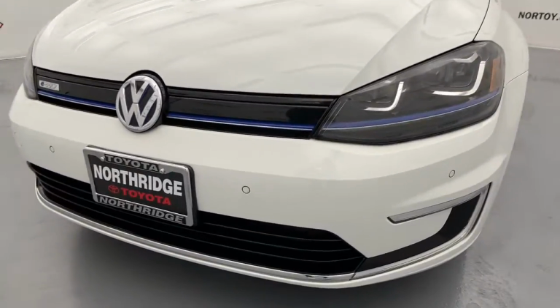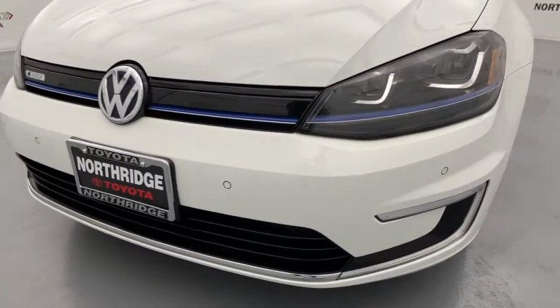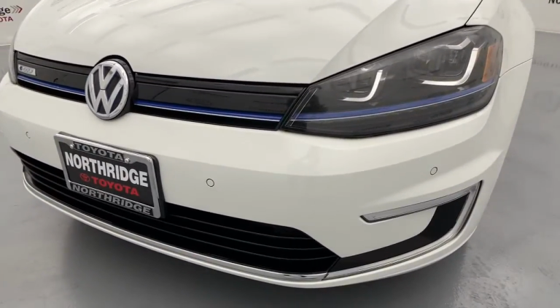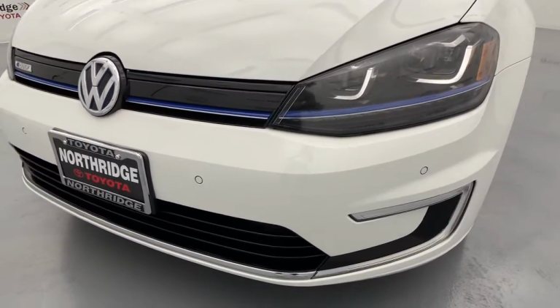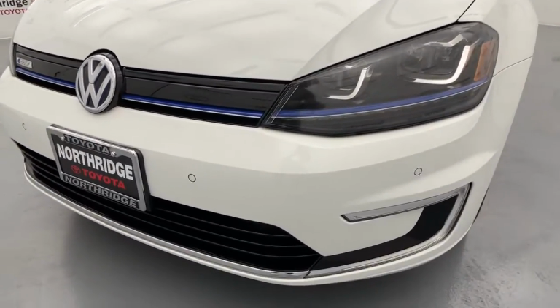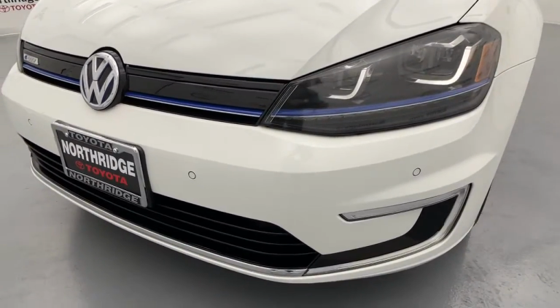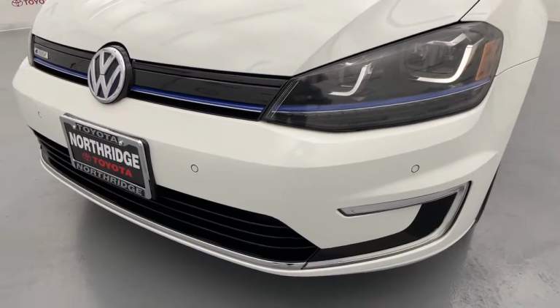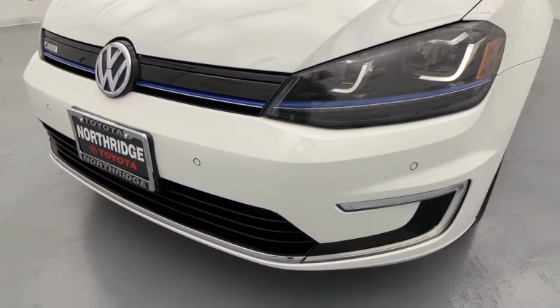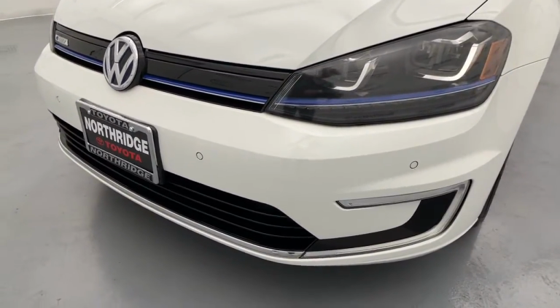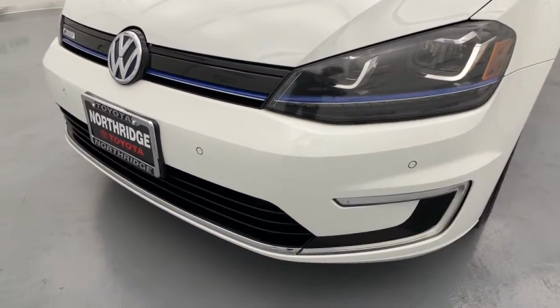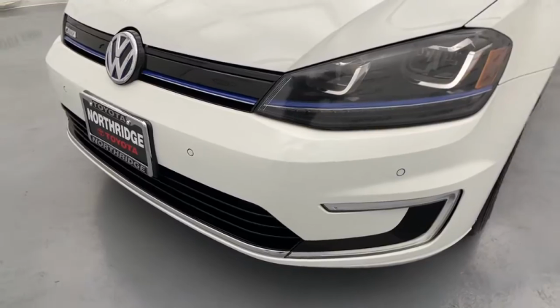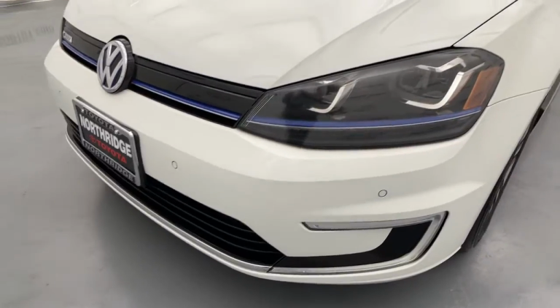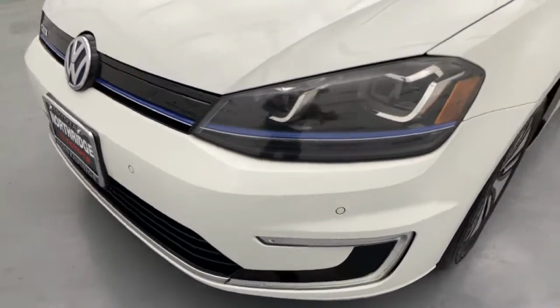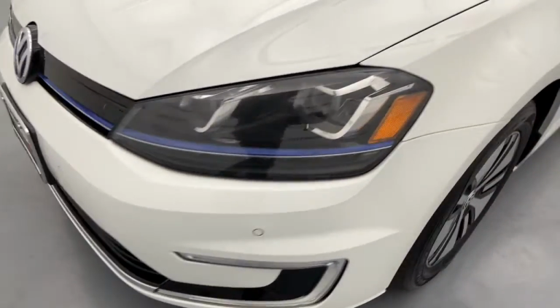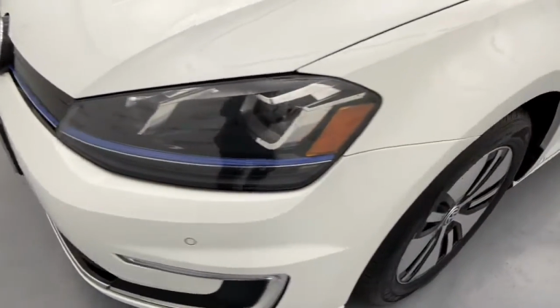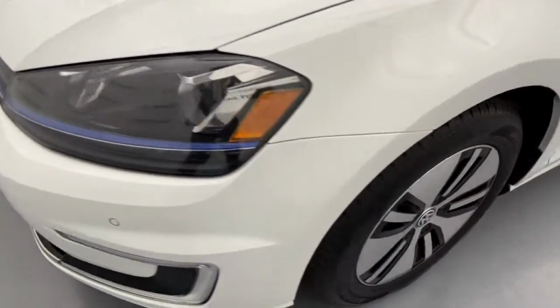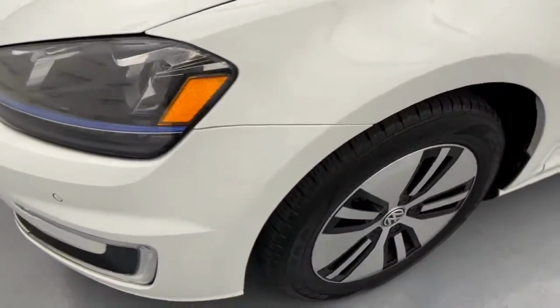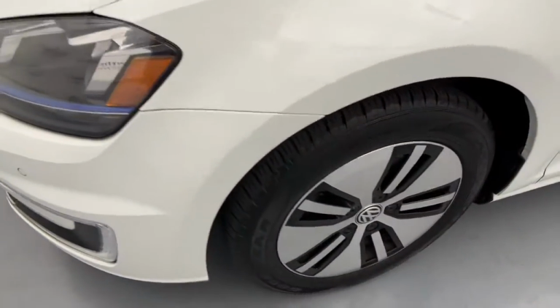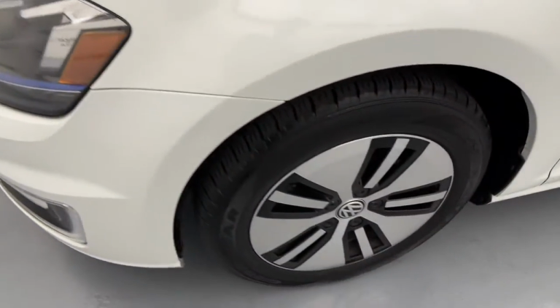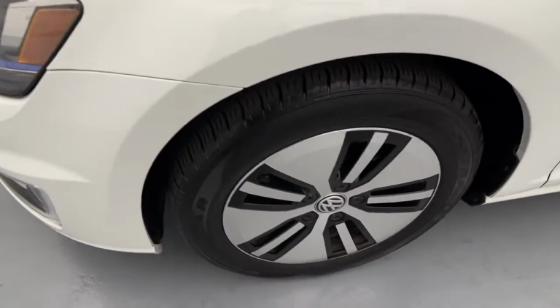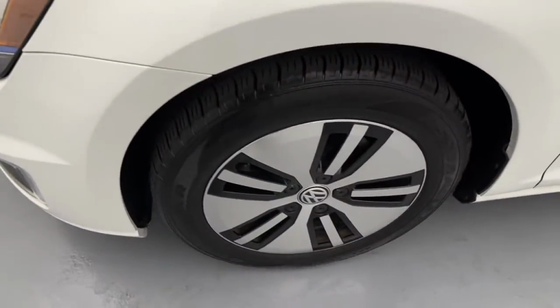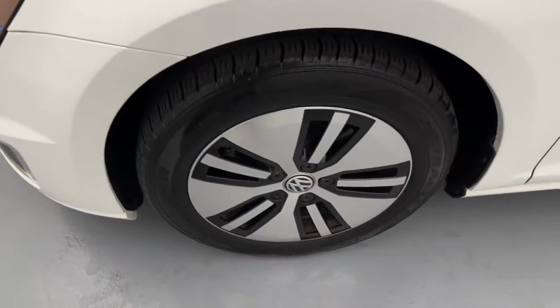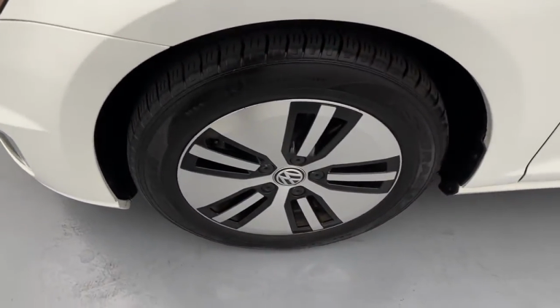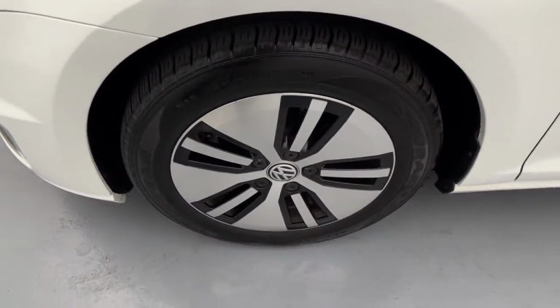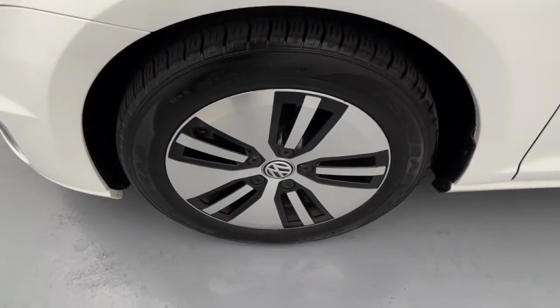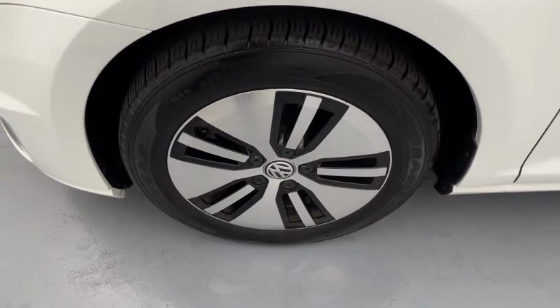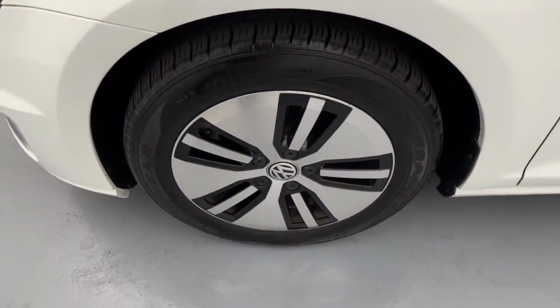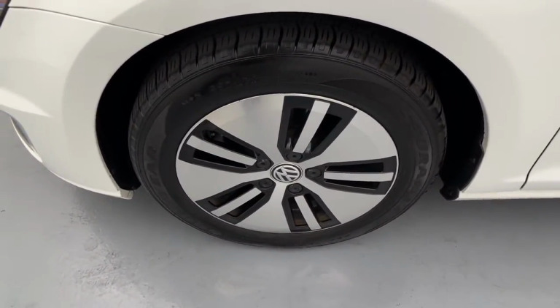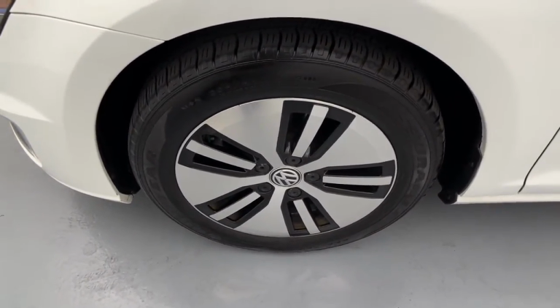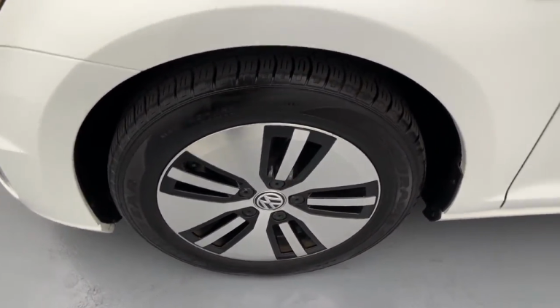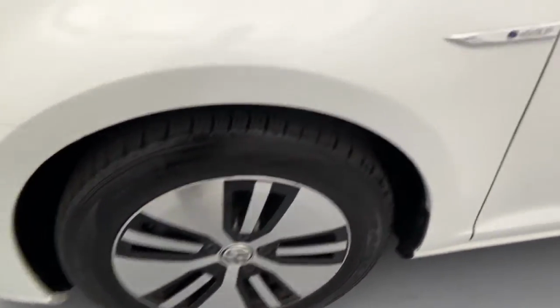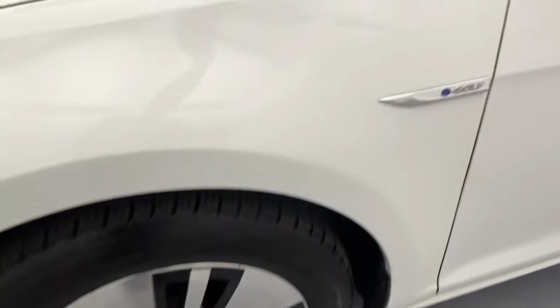All fun, all the time. That's the all-electric E-Golf. Come in and take it out for a spin. Our team will make it the best part of your day.